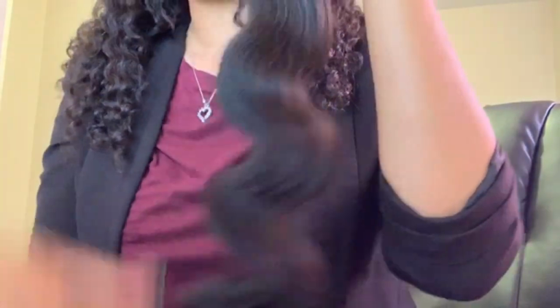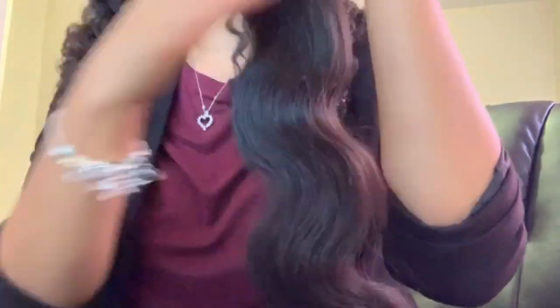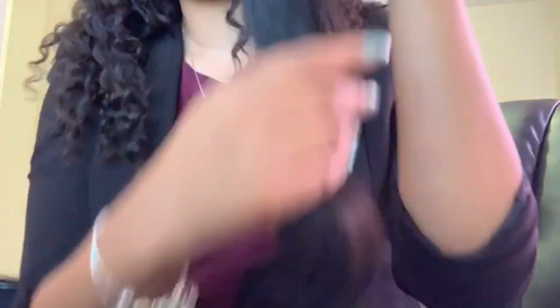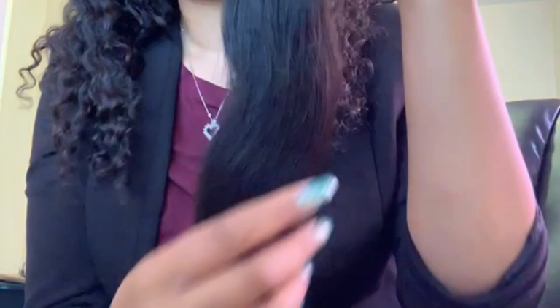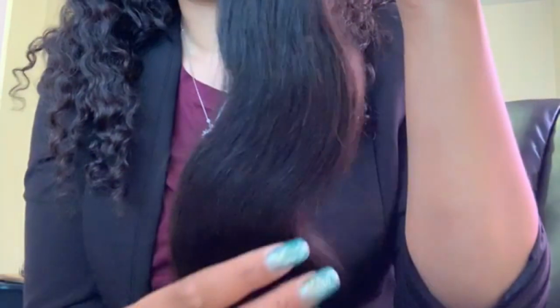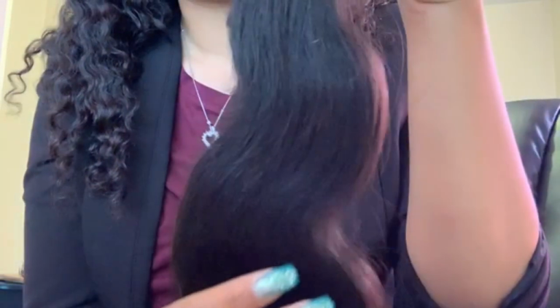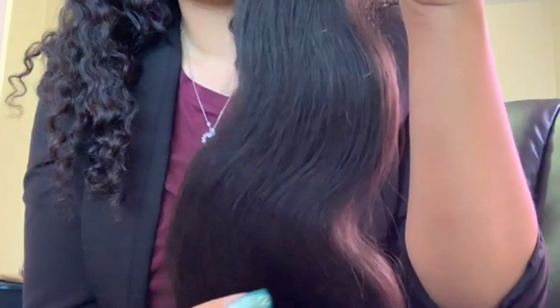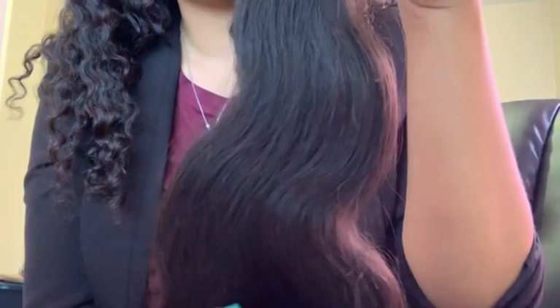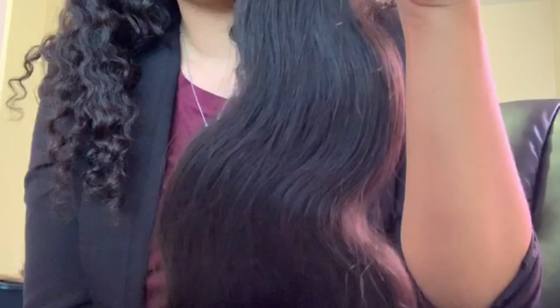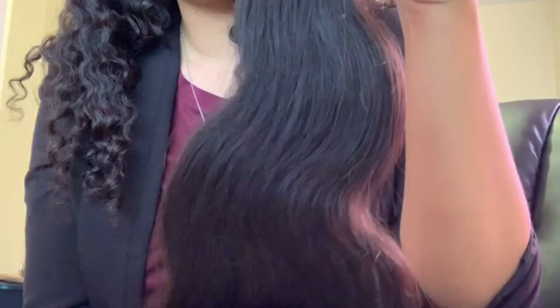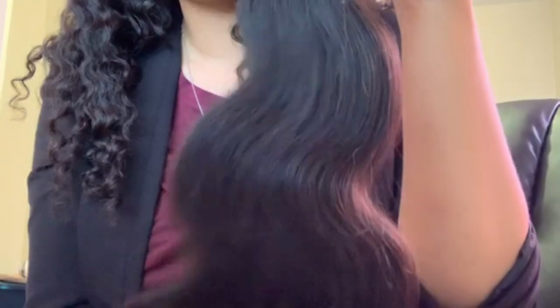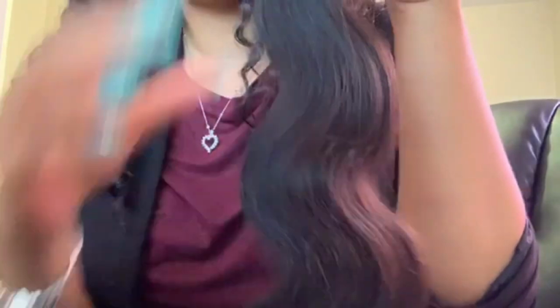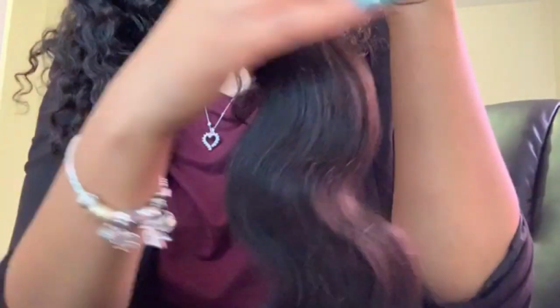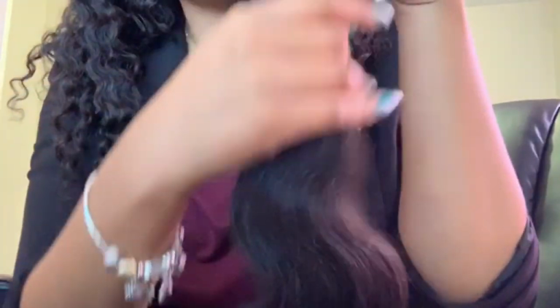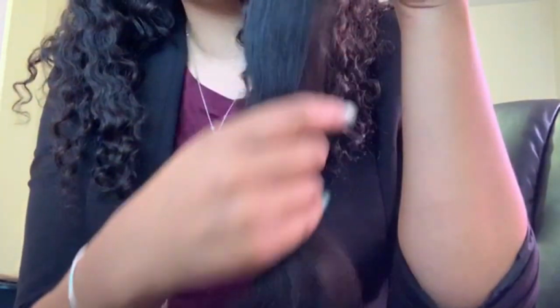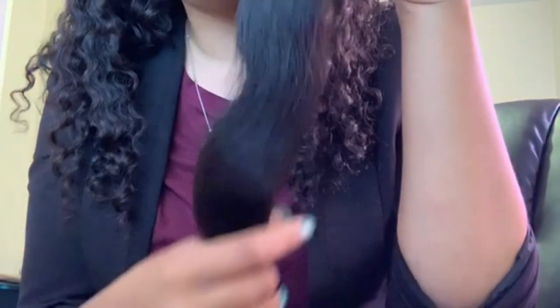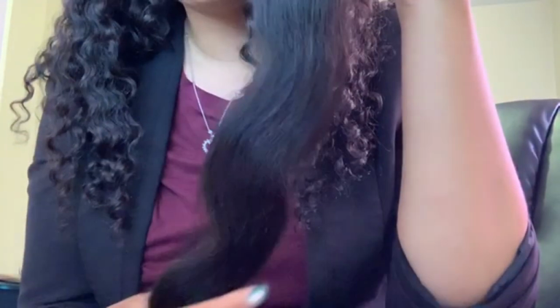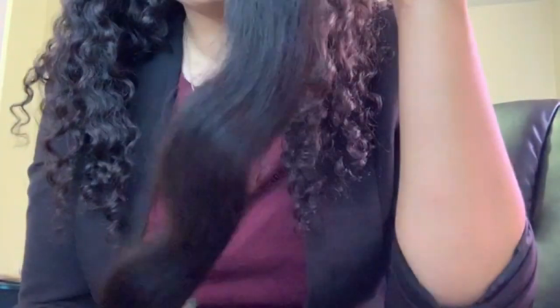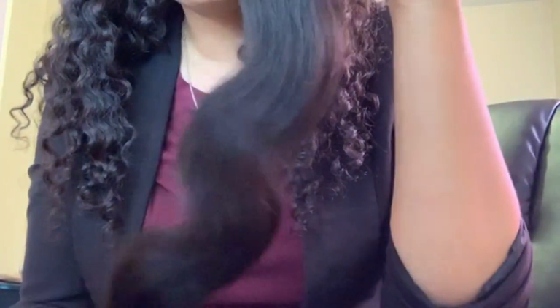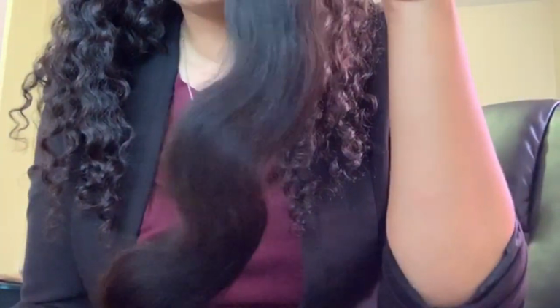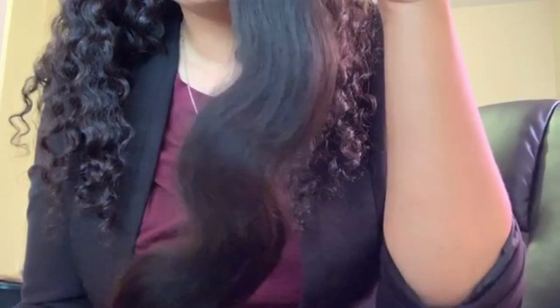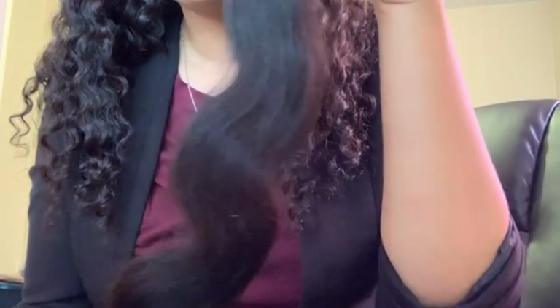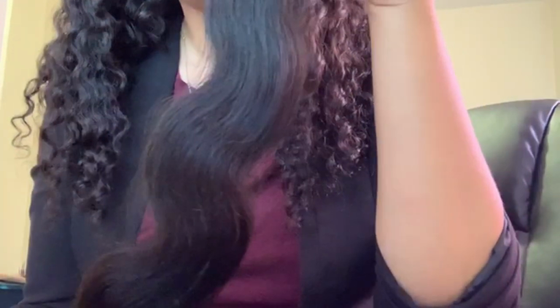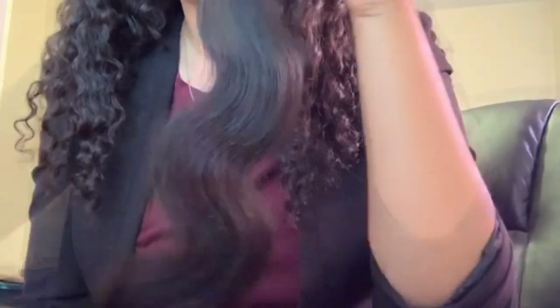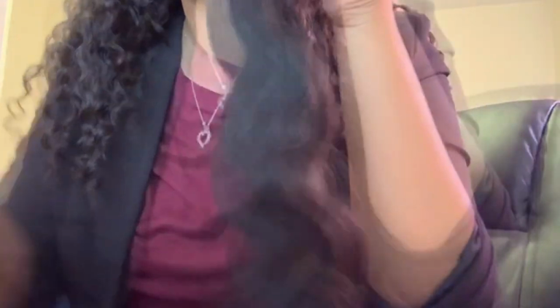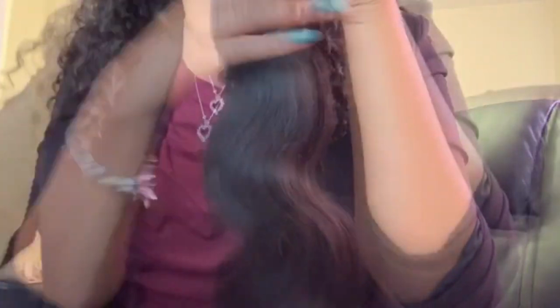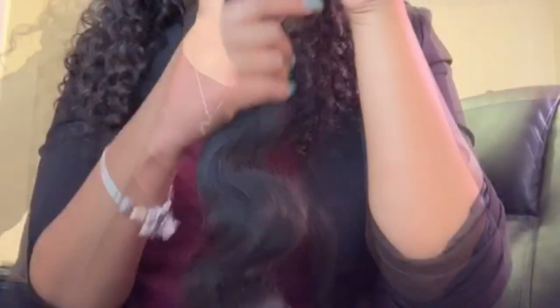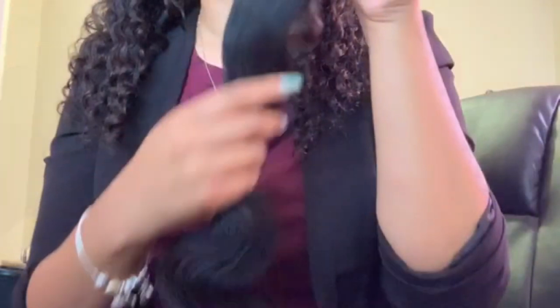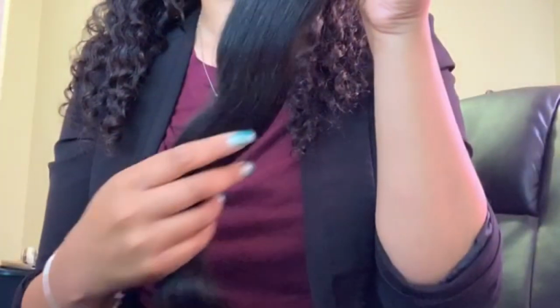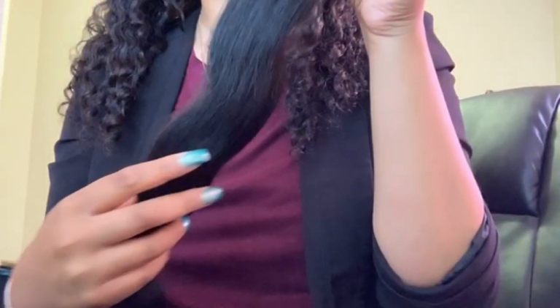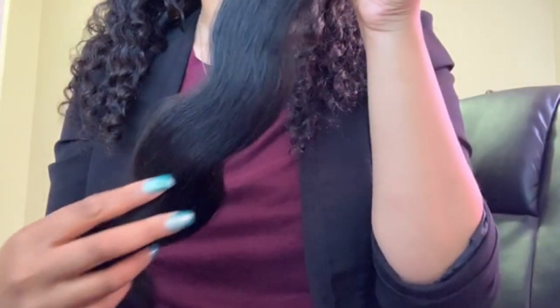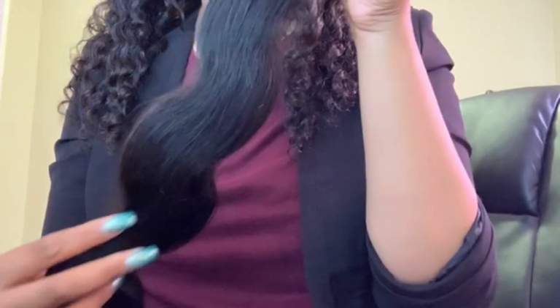I just wanted to take you out with me to kind of show you what I do. I'm showing you the hair up close — this is Brazilian body wave.